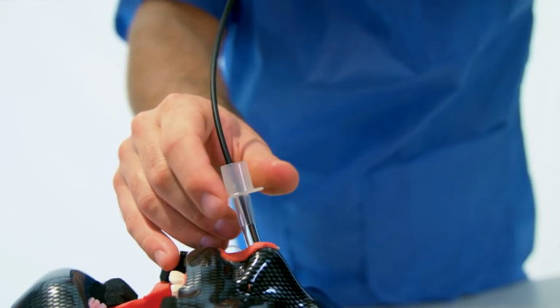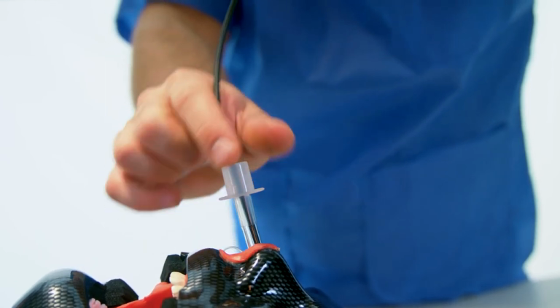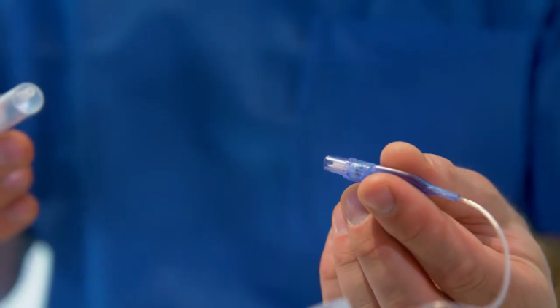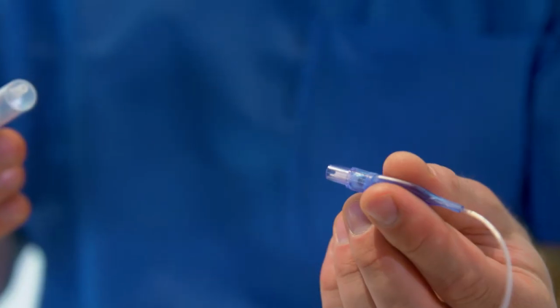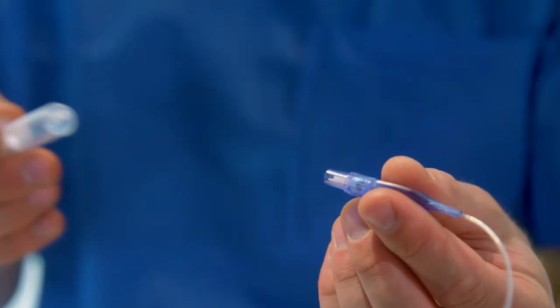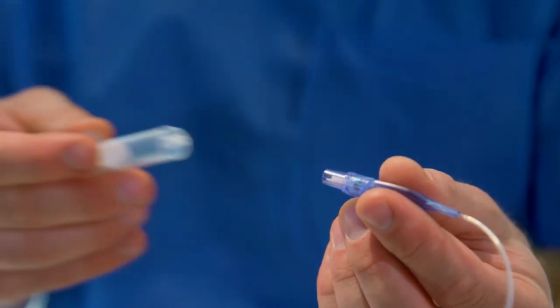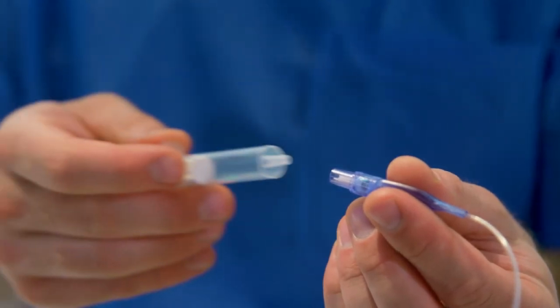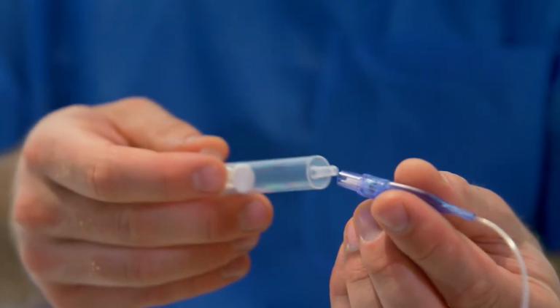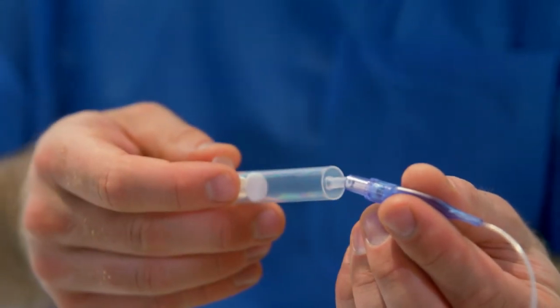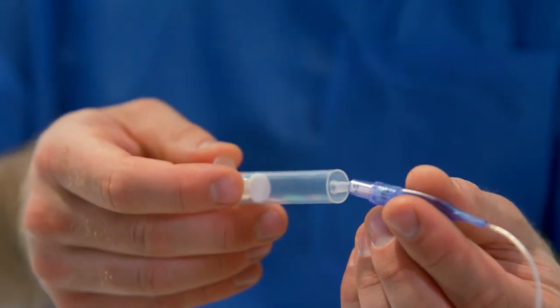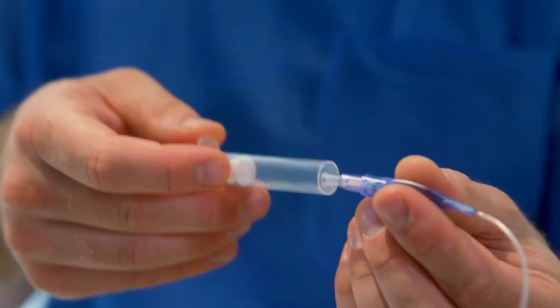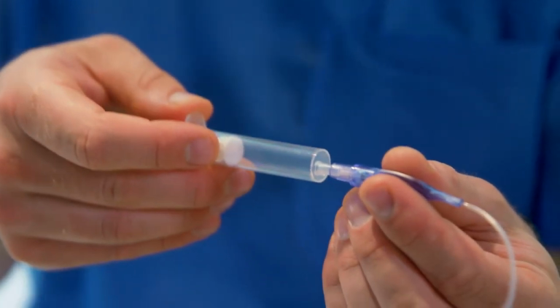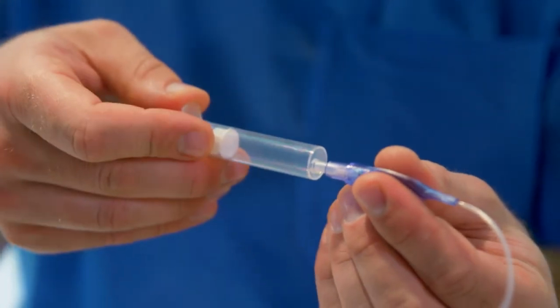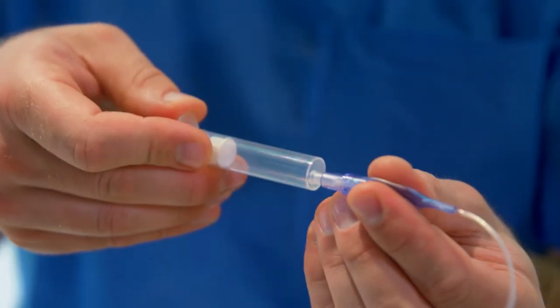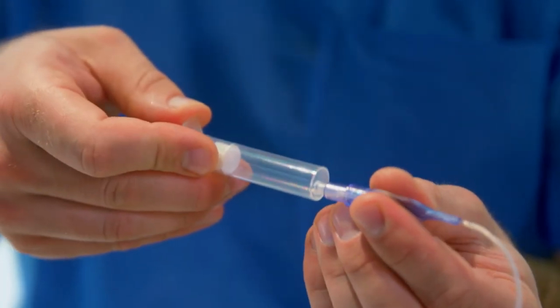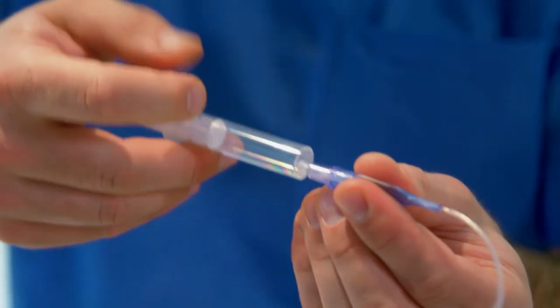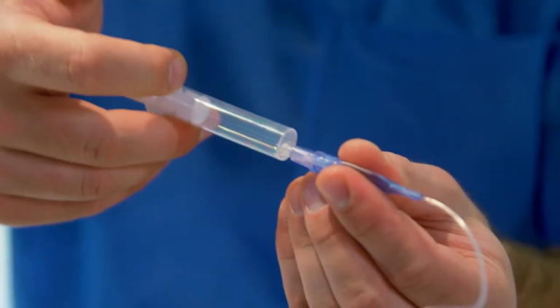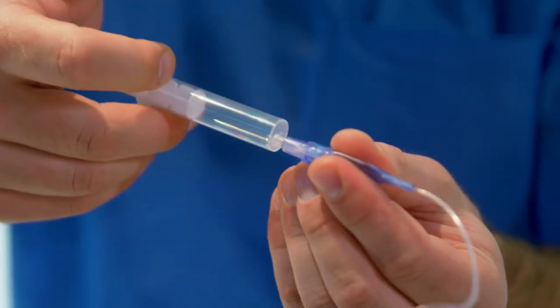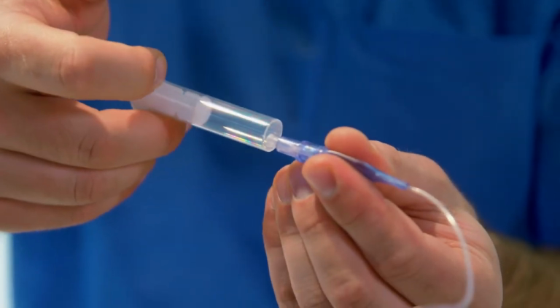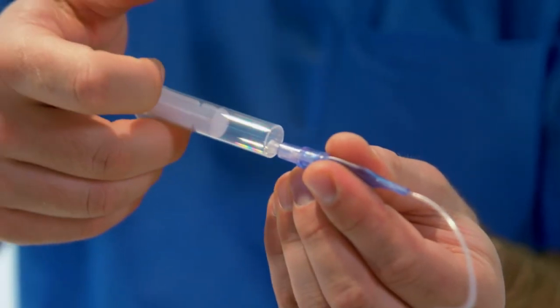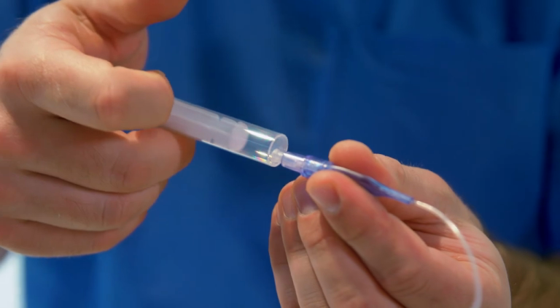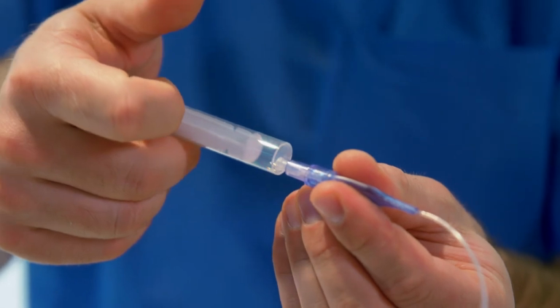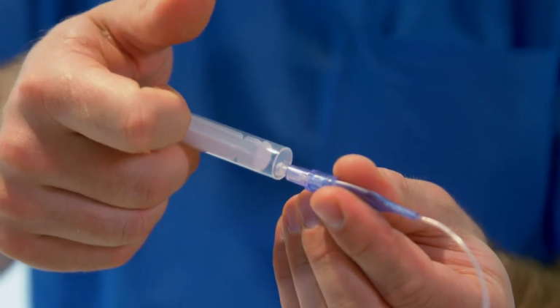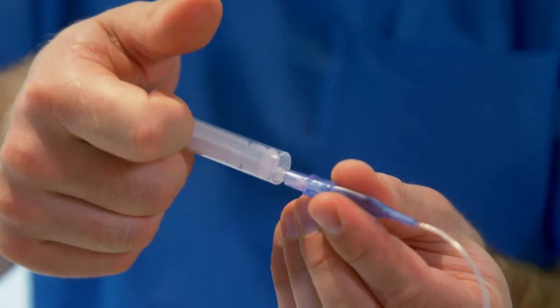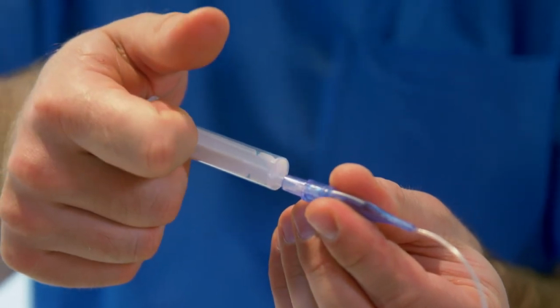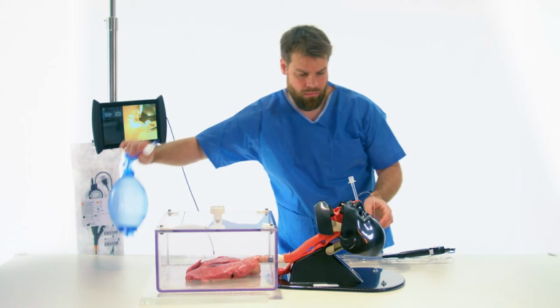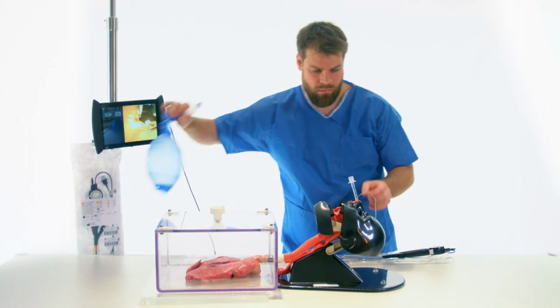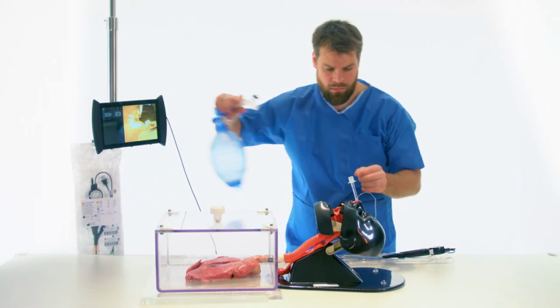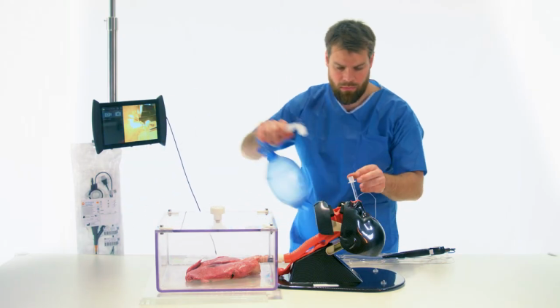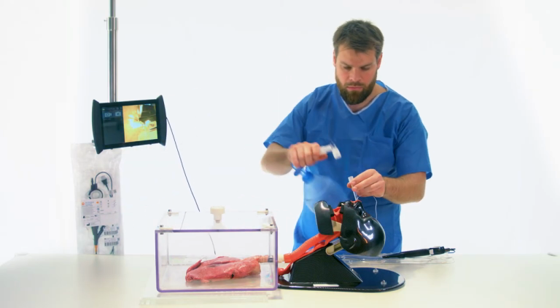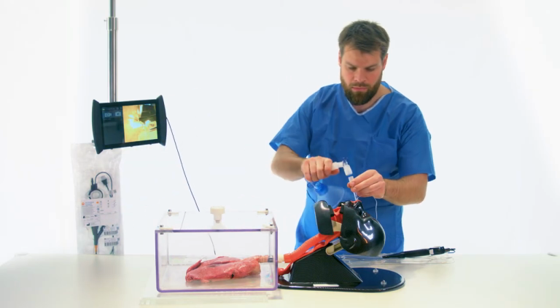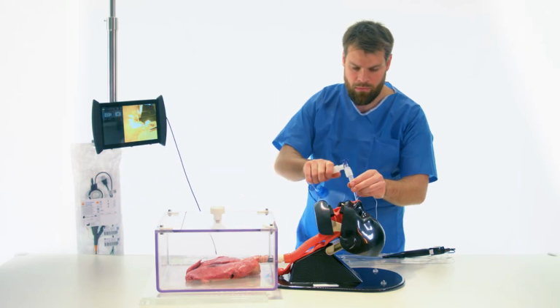The cuff is inflated and the procedure is finished.